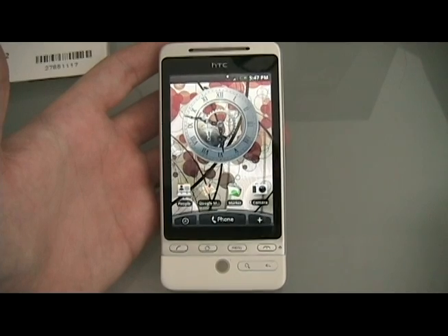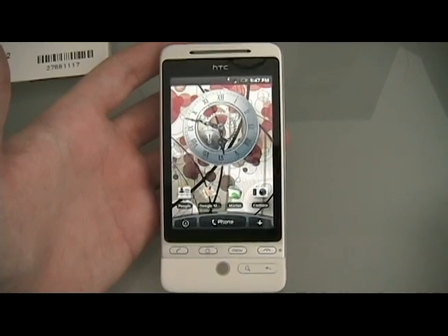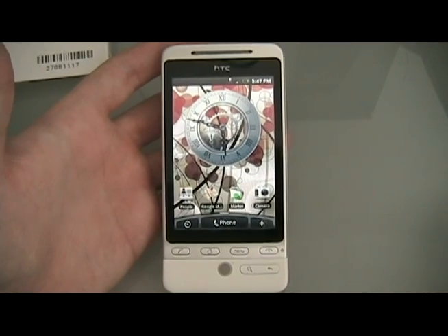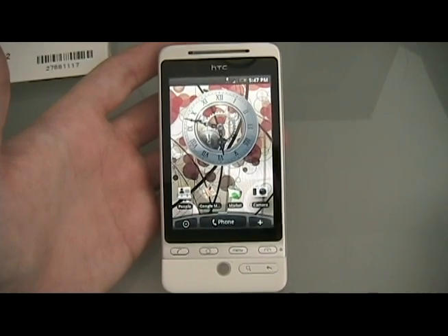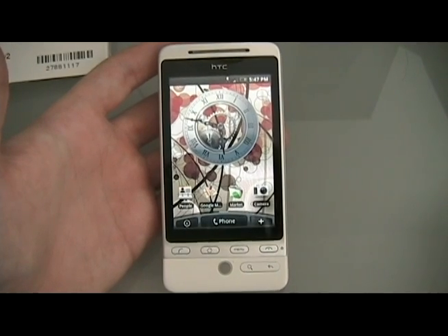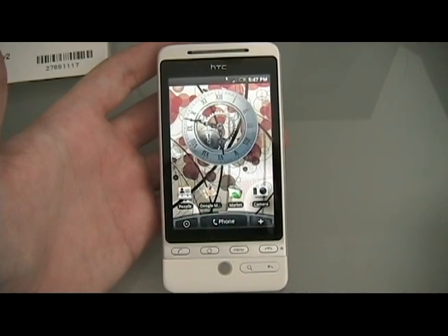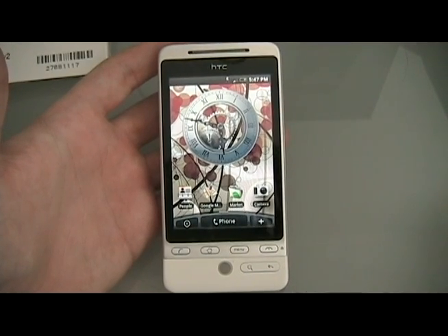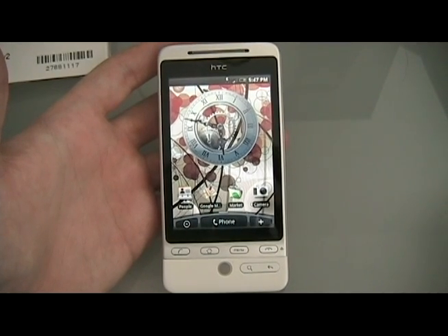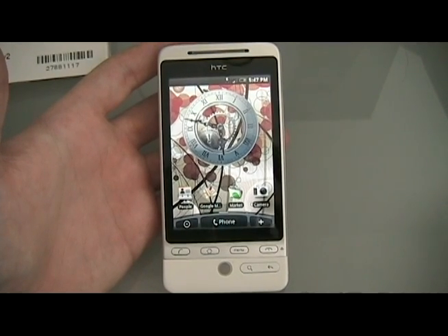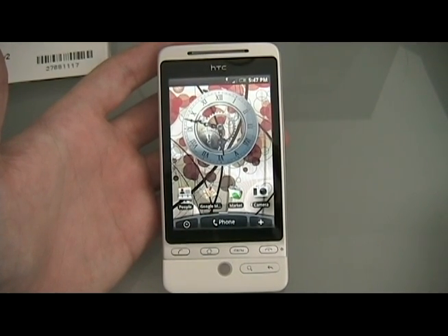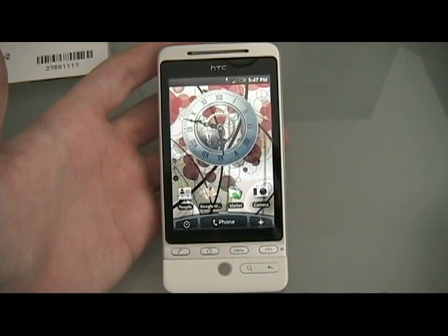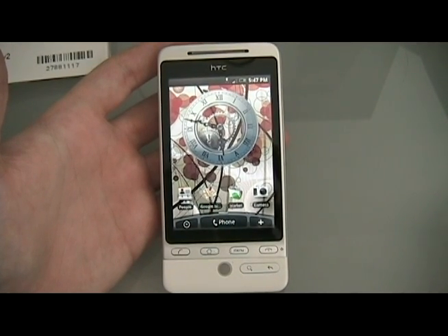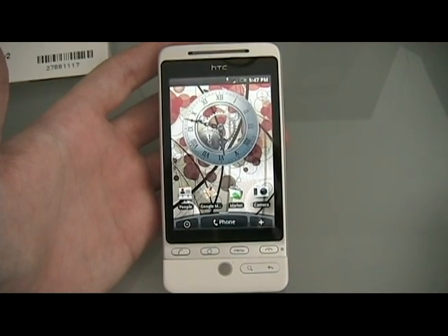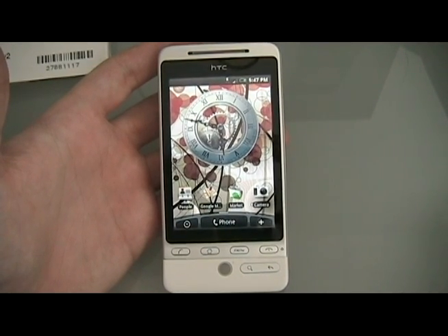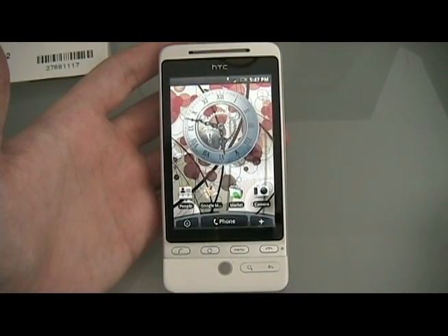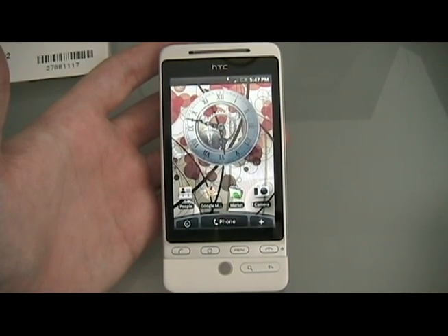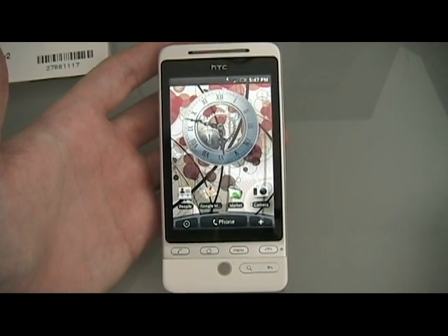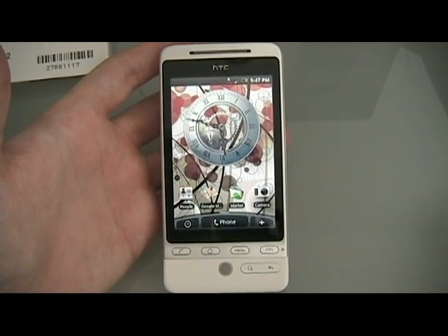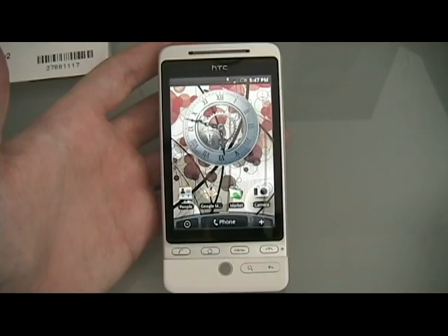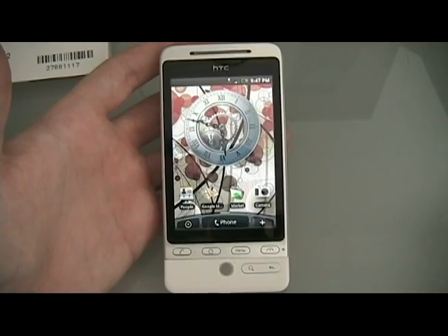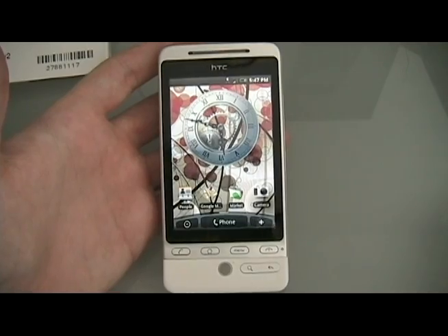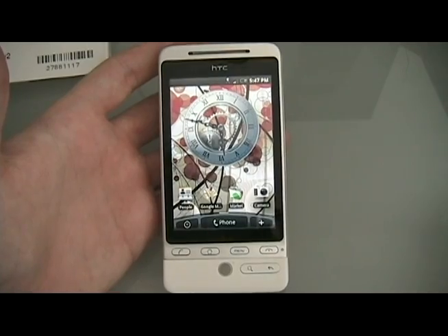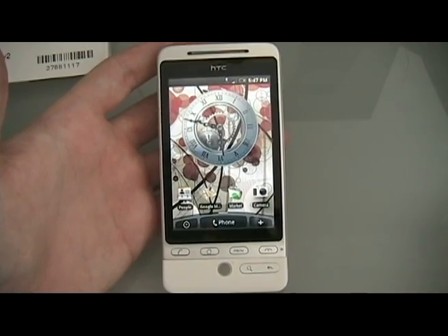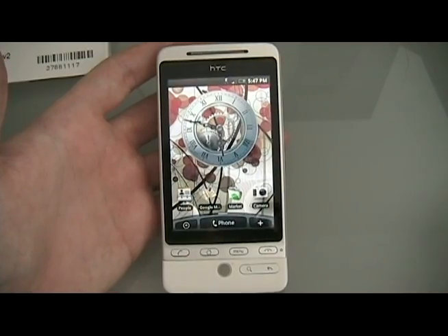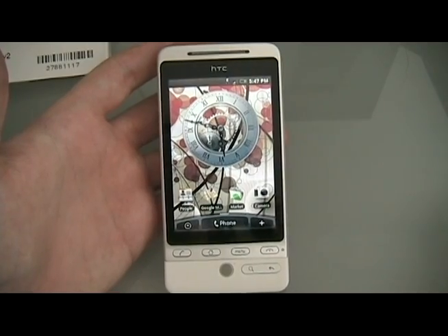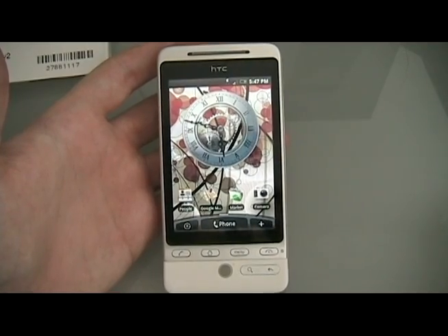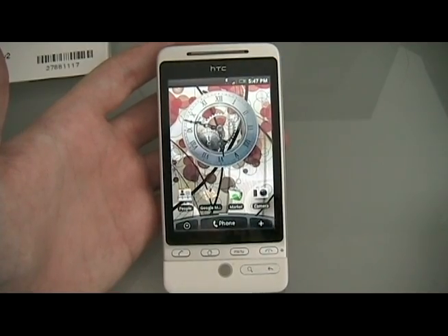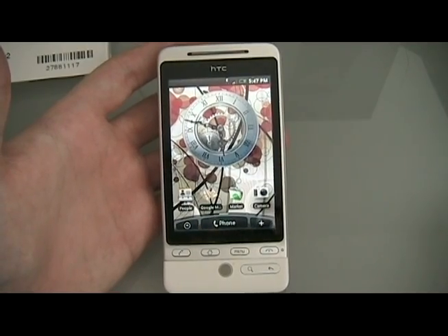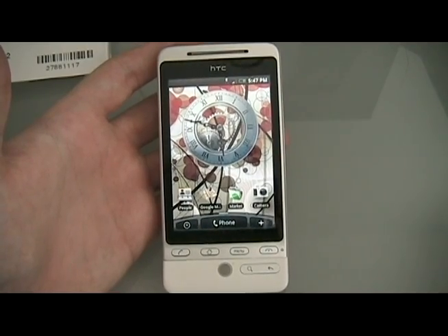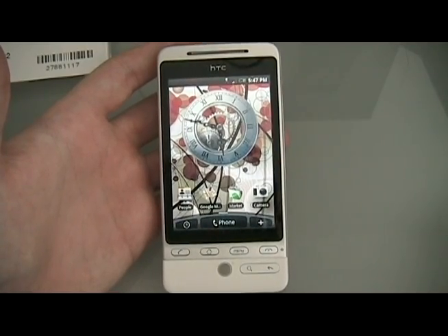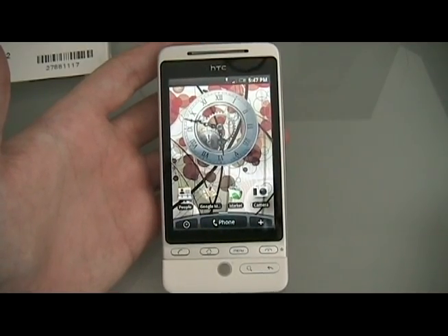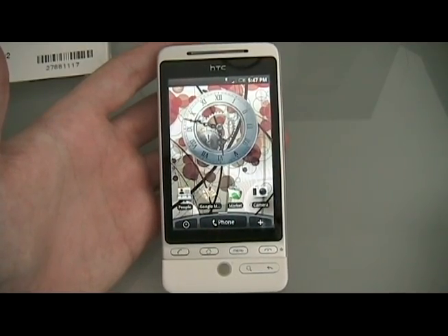Hey guys, it's David from TheUnlocker.com and today we're going to show you the easiest way to root your HTC Hero.